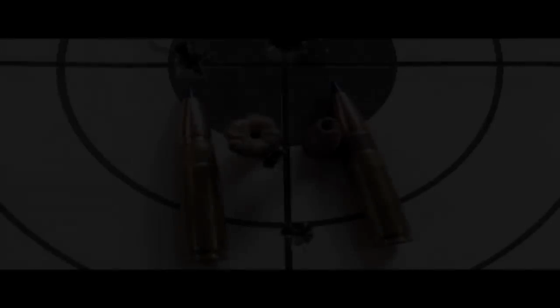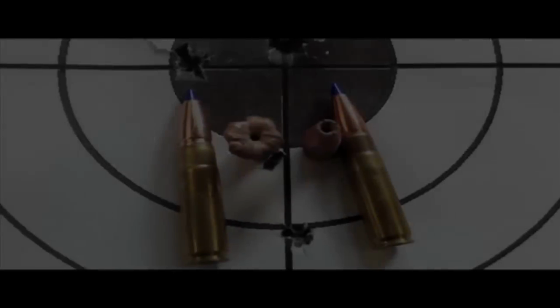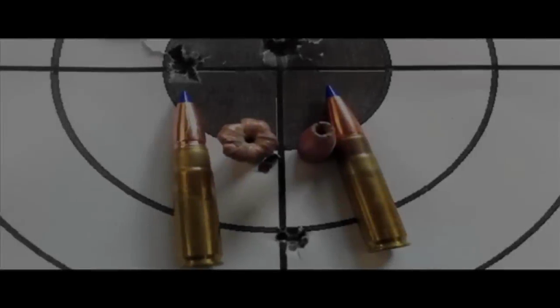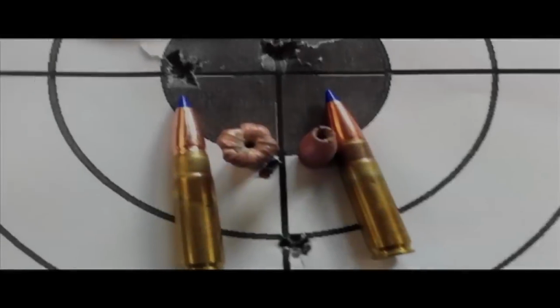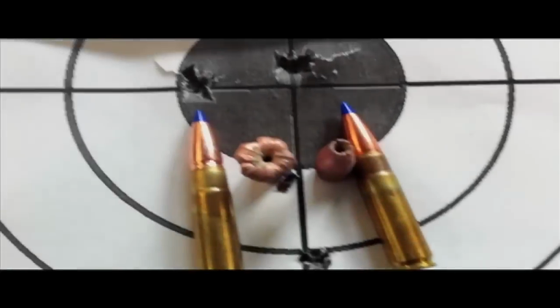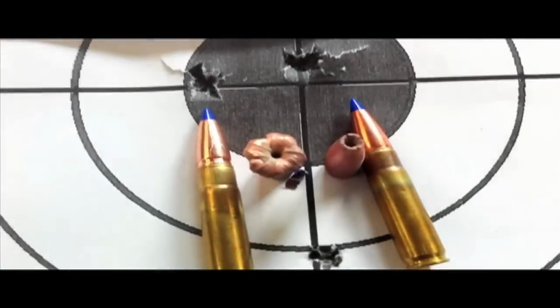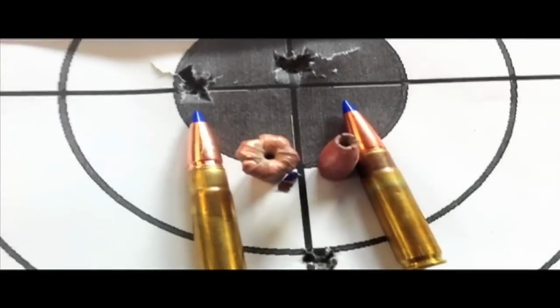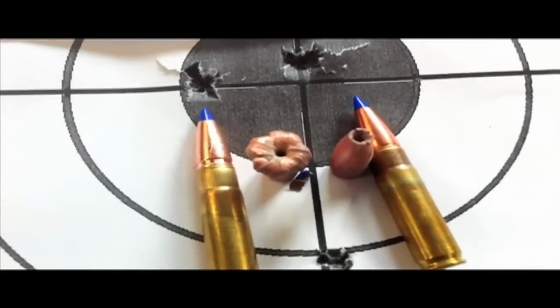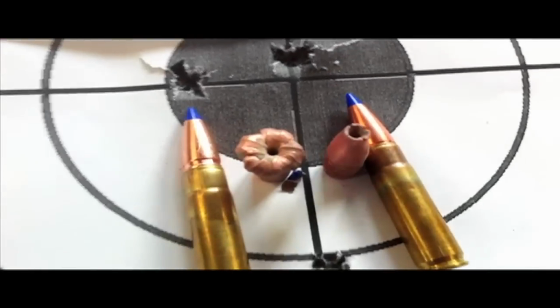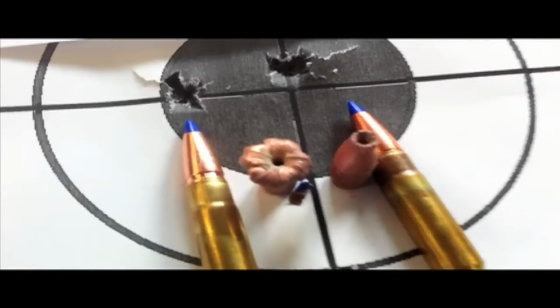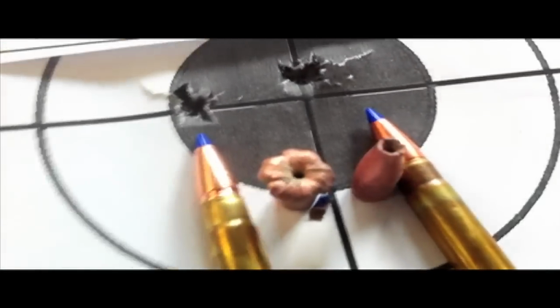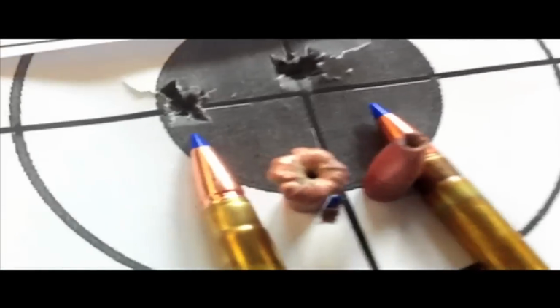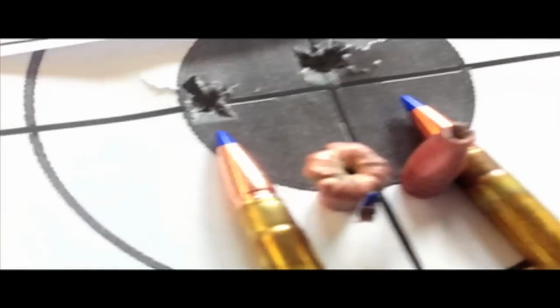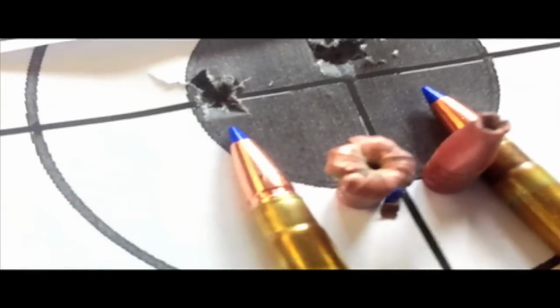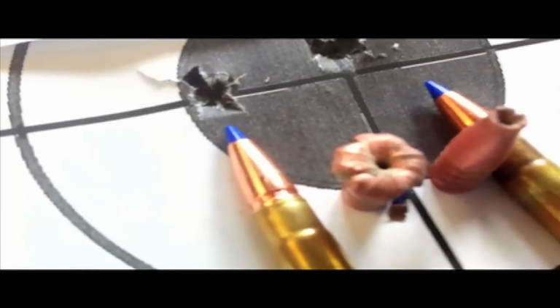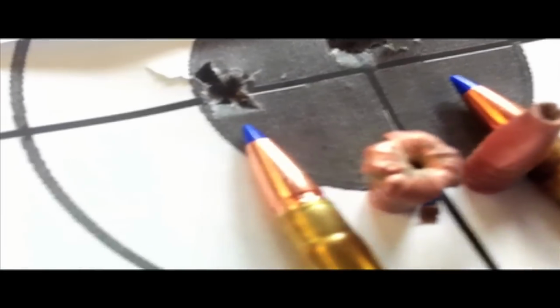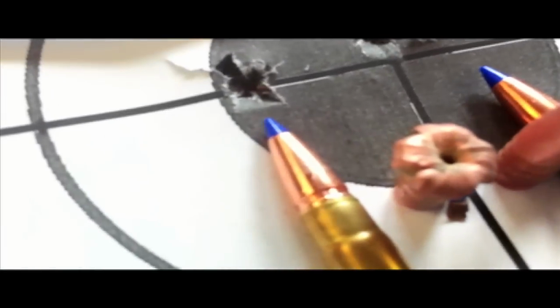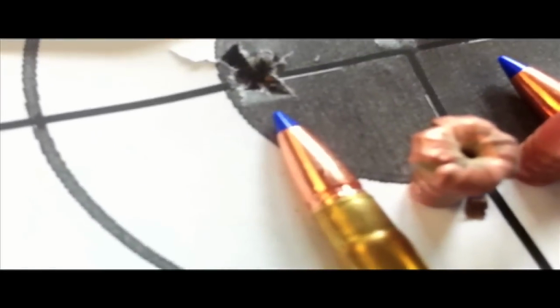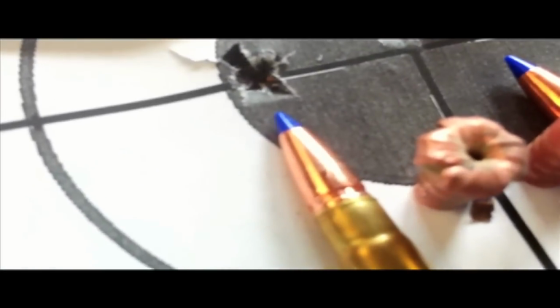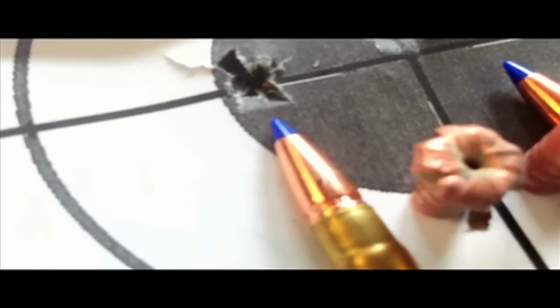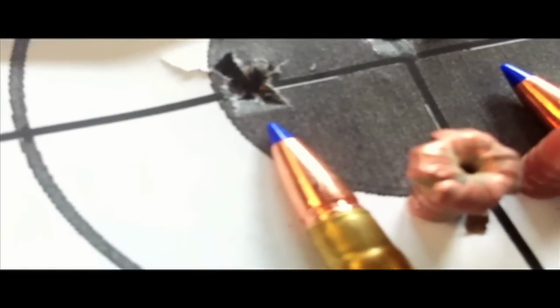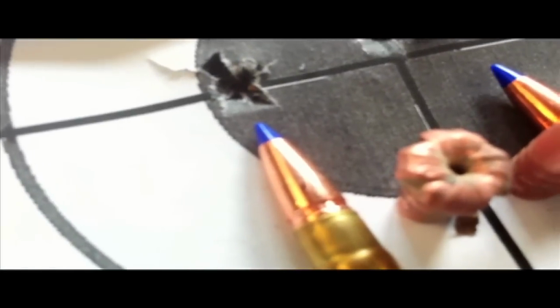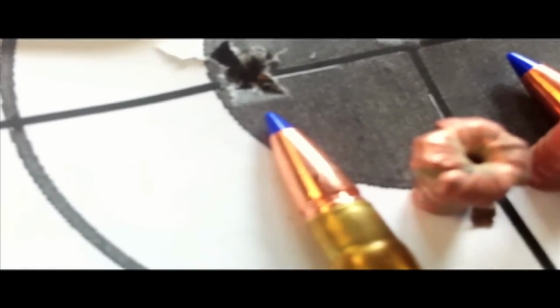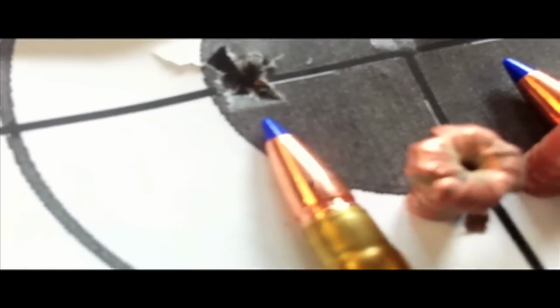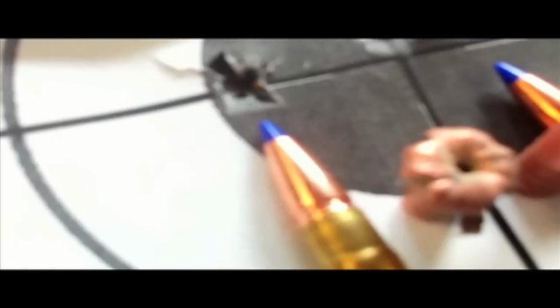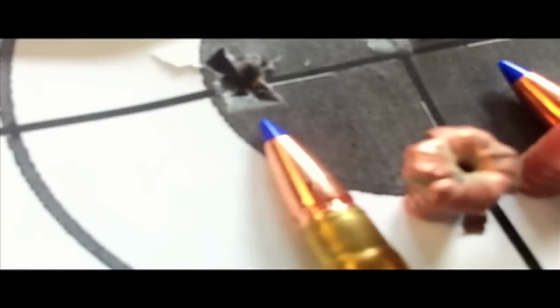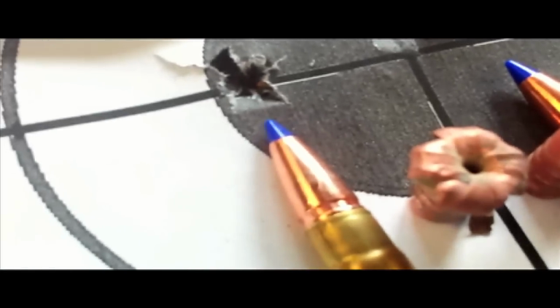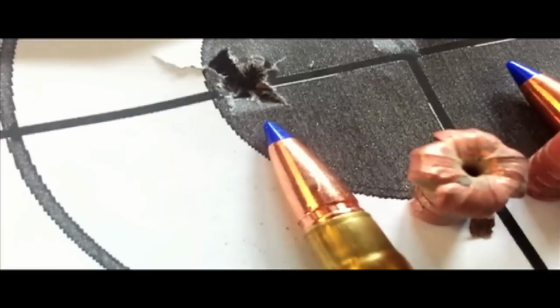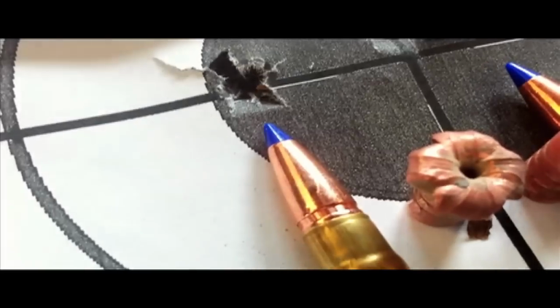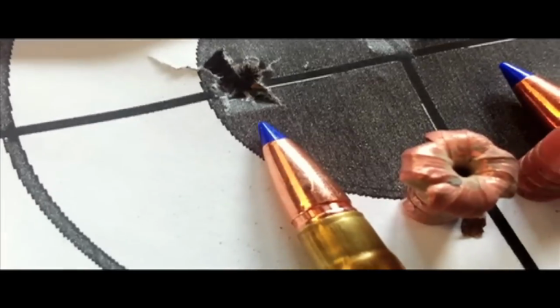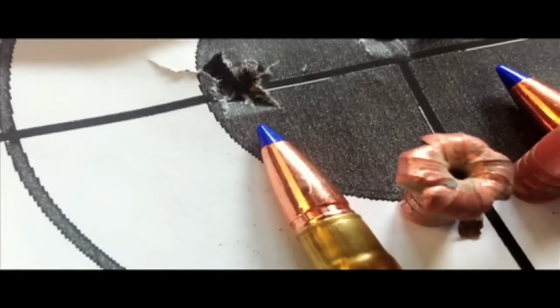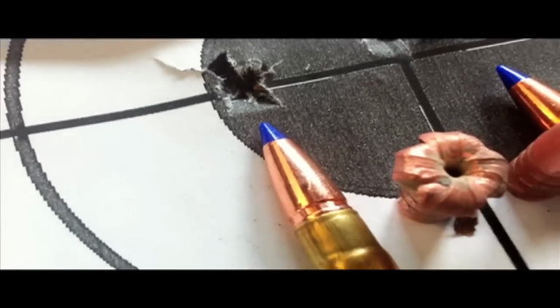Today I'm testing two loads for my 300 Blackout. This is the Barnes 130 grain TTSX bullet.